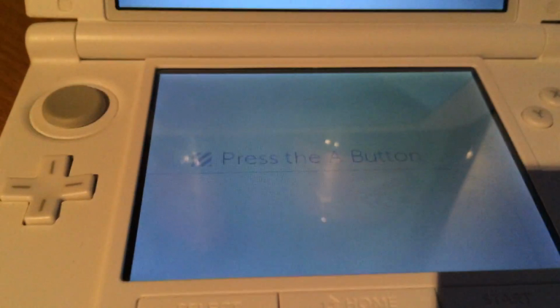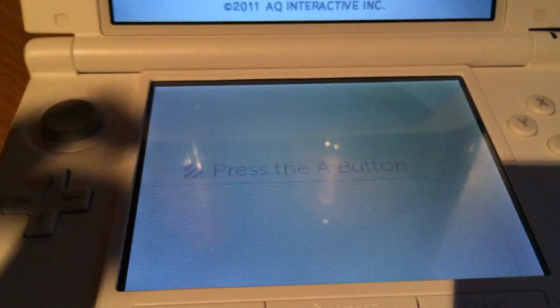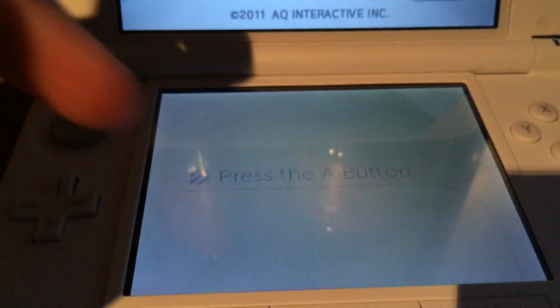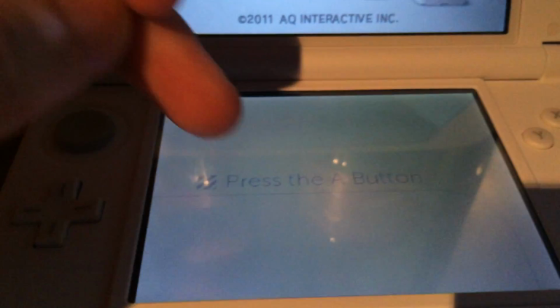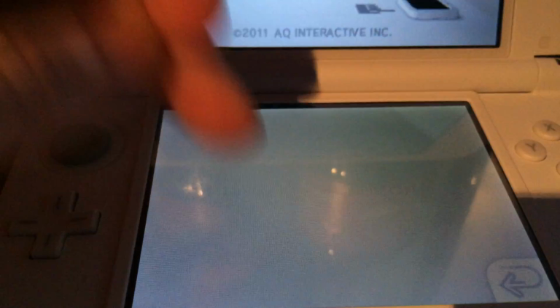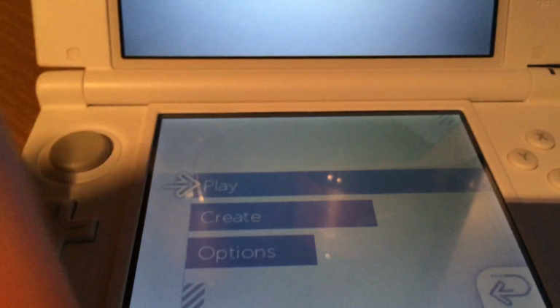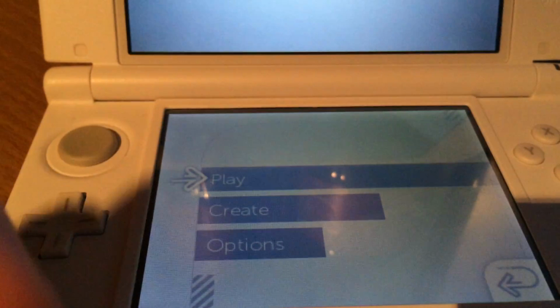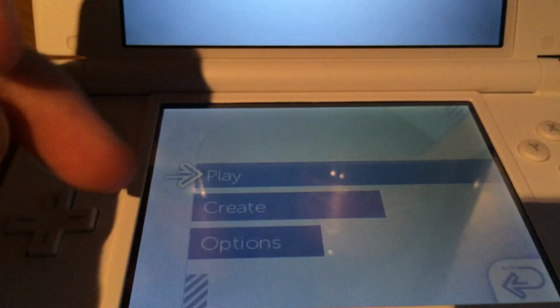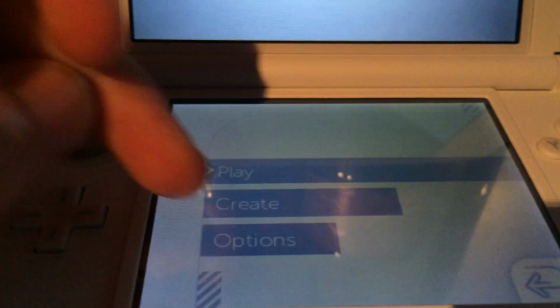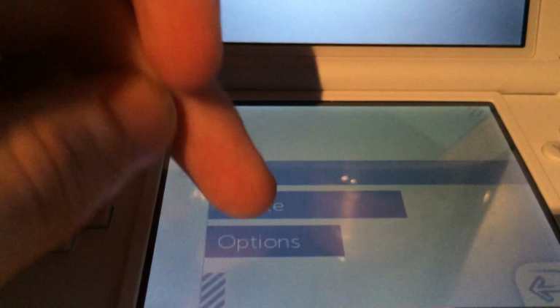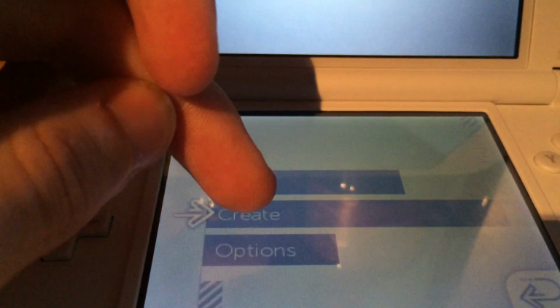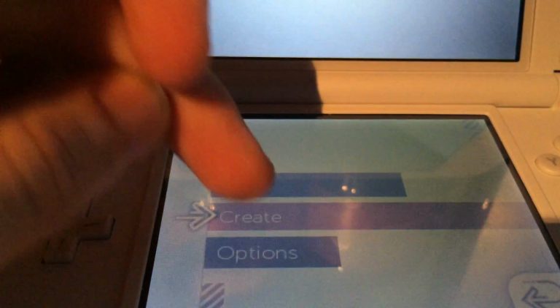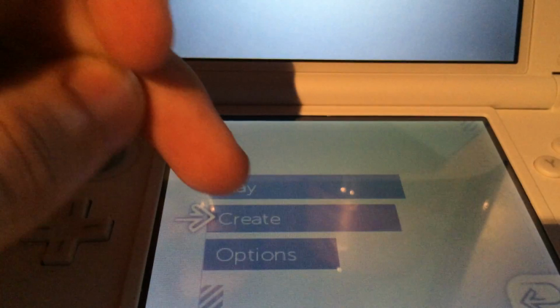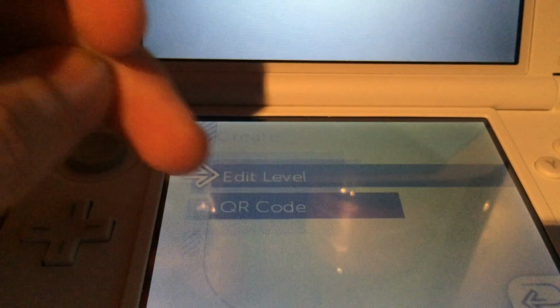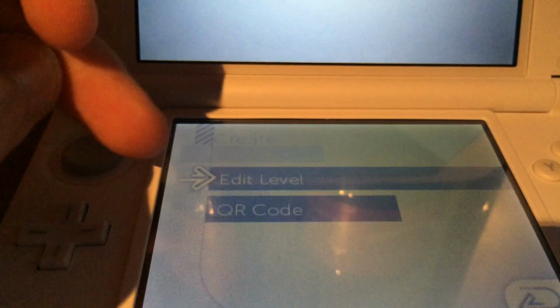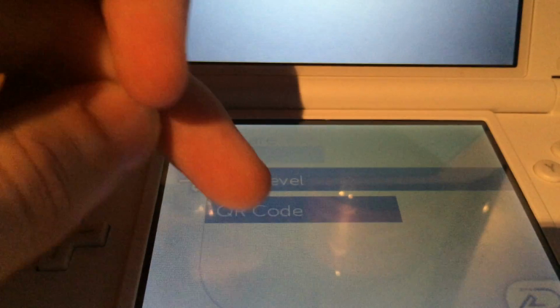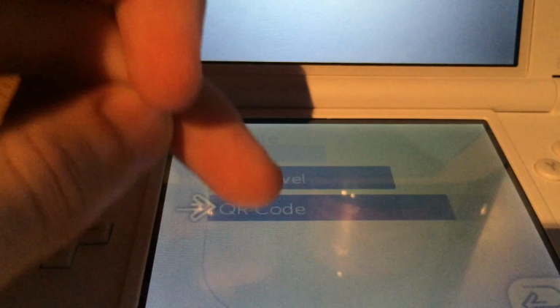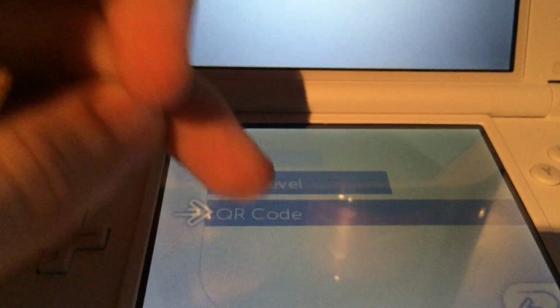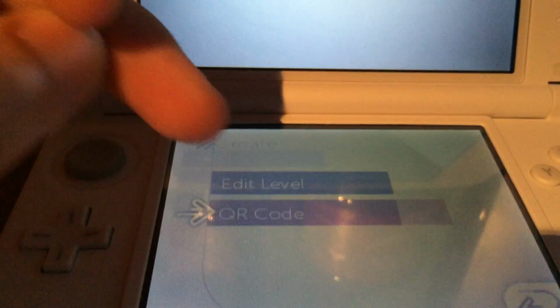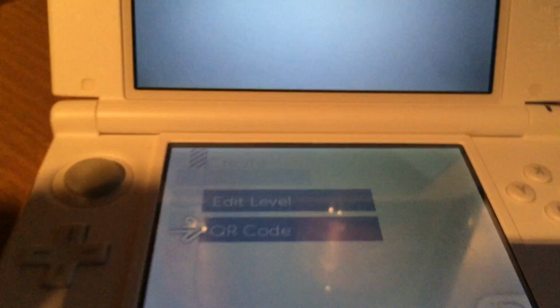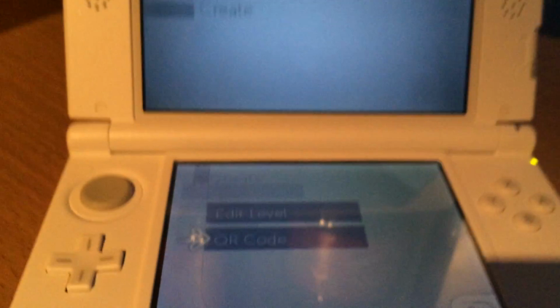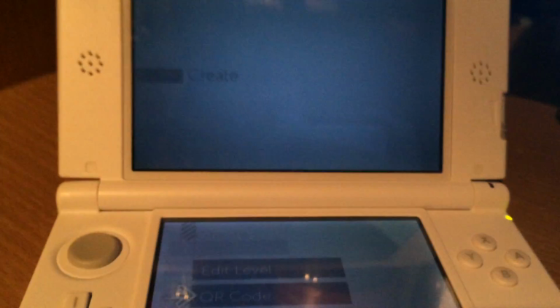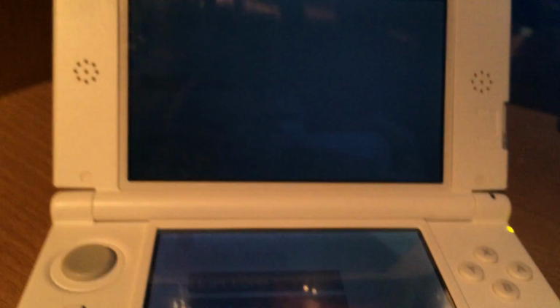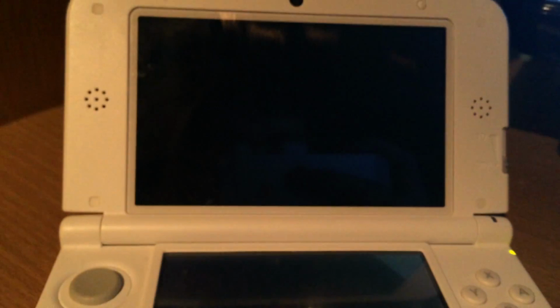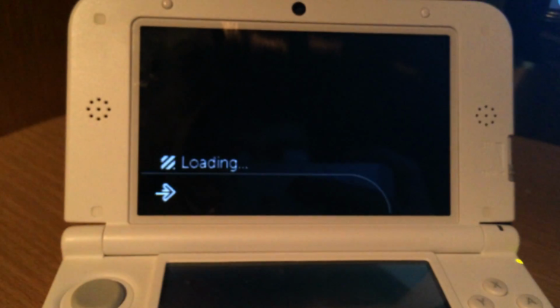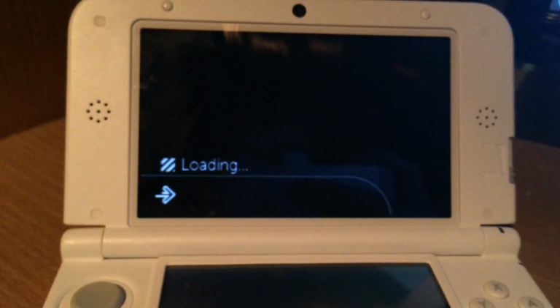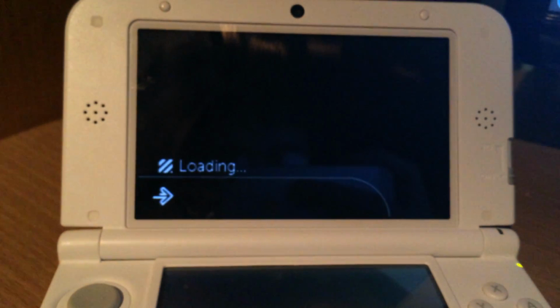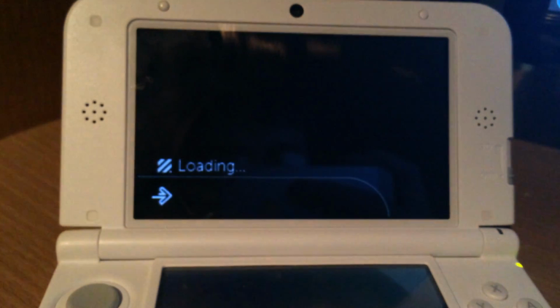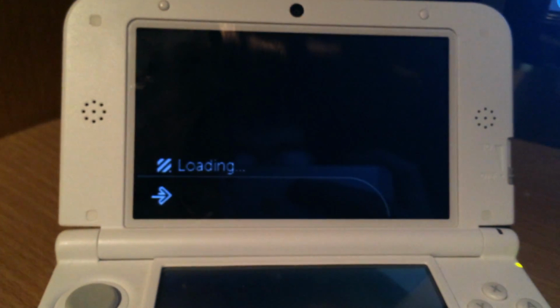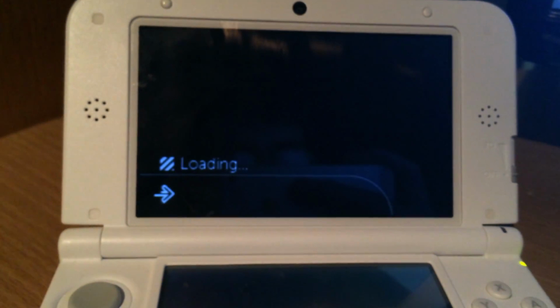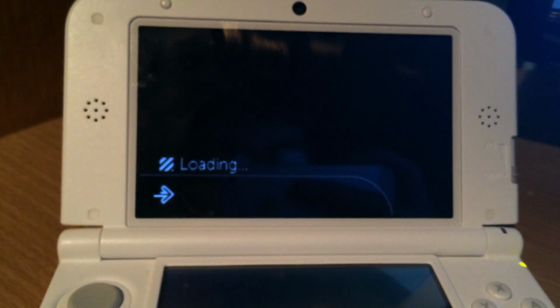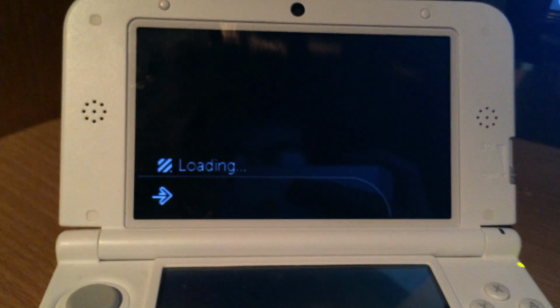And as you can see, press A, Create, QR code, and that's it. We don't have to rescan it. This is a really nice thing — it kind of reminds me of the Nintendo Wii hacks.